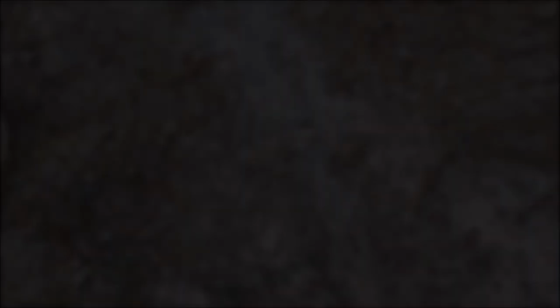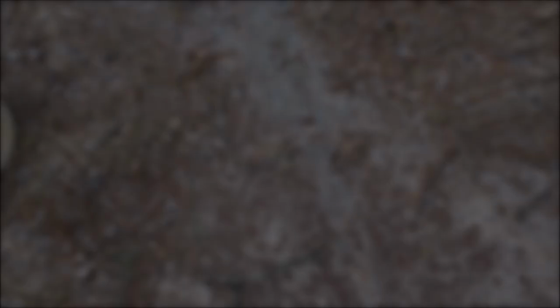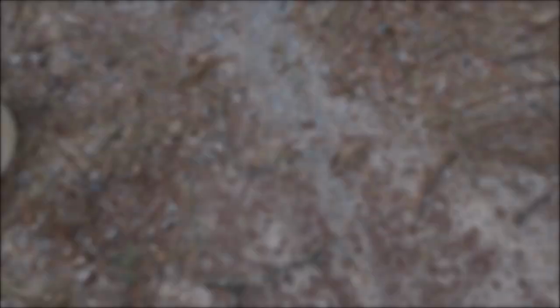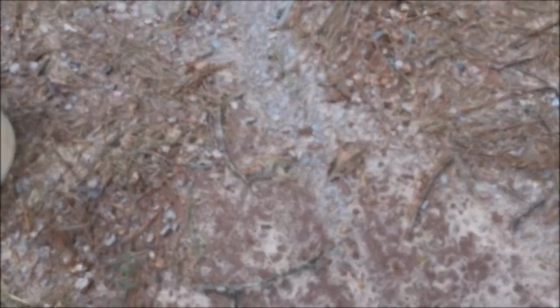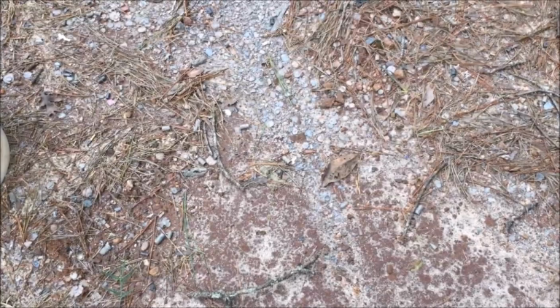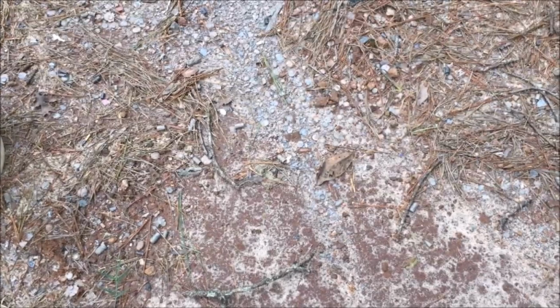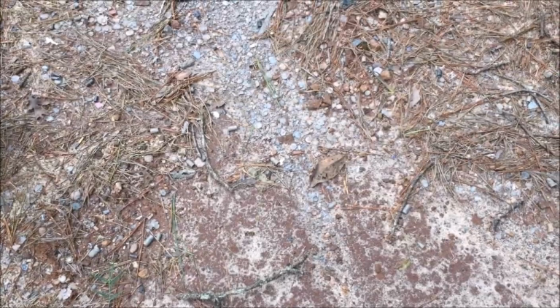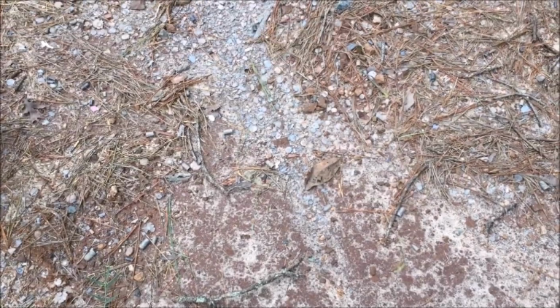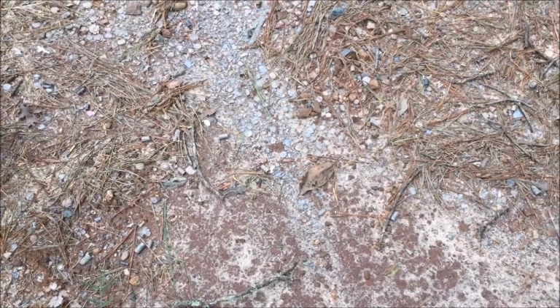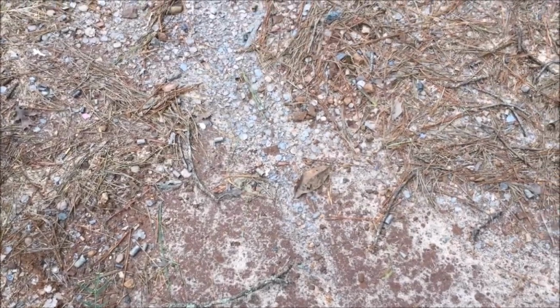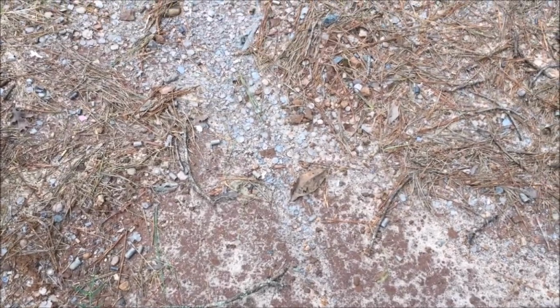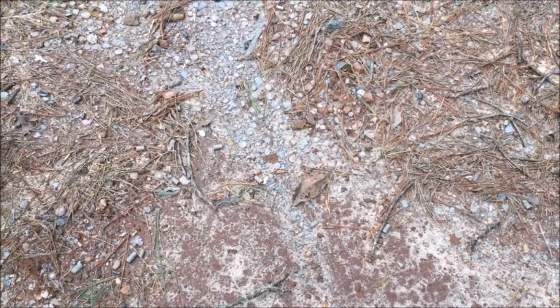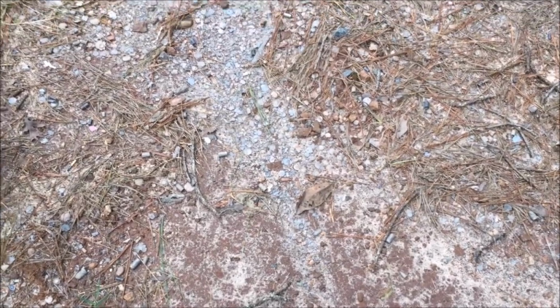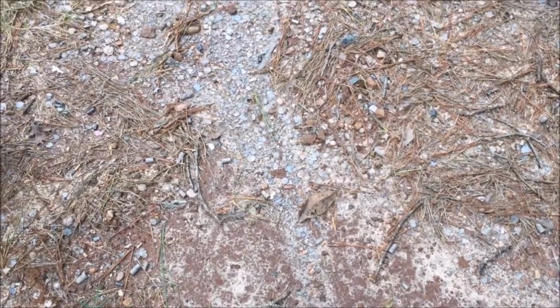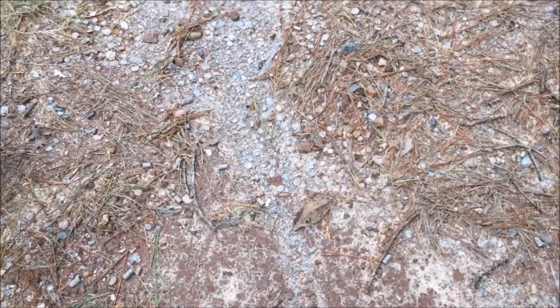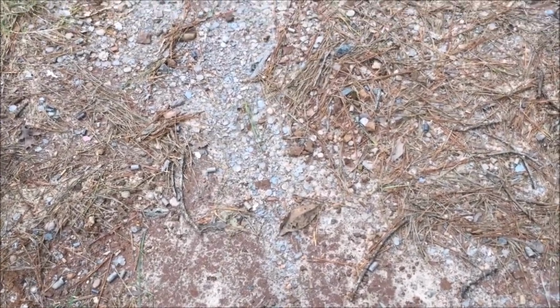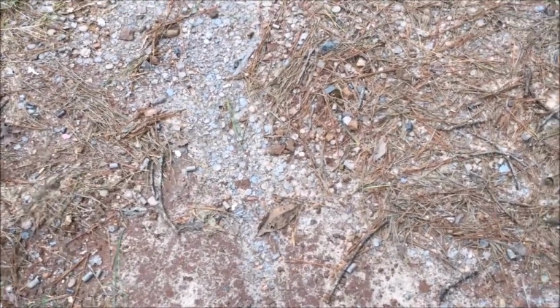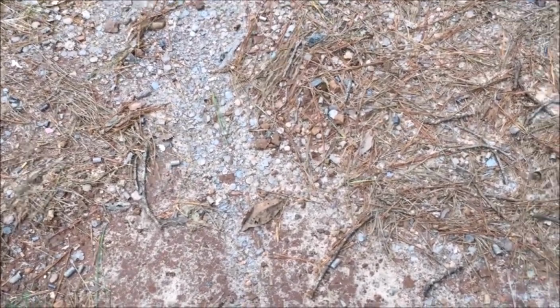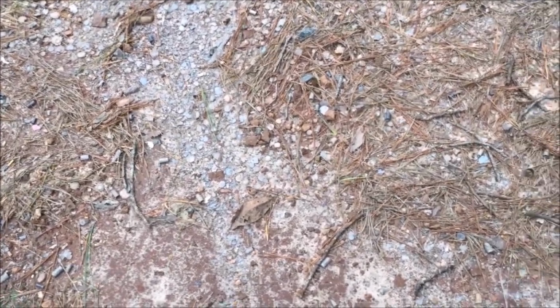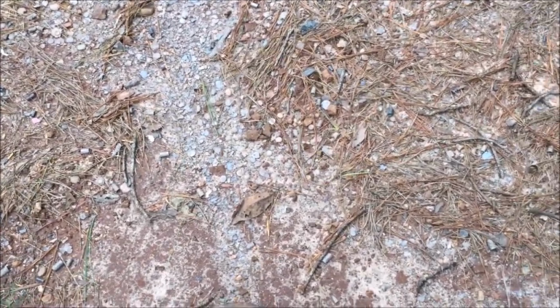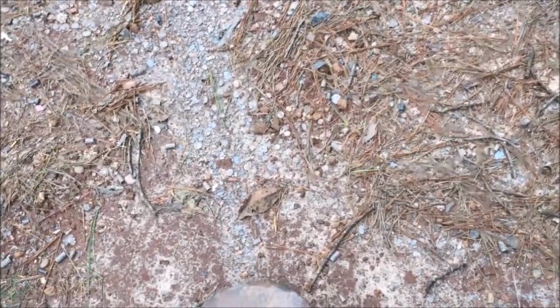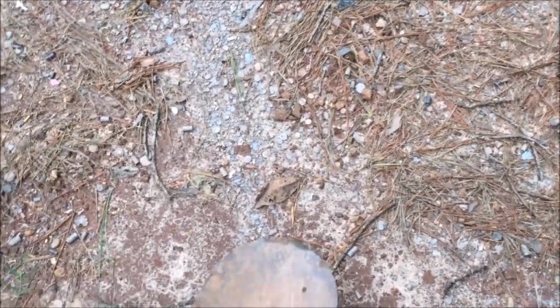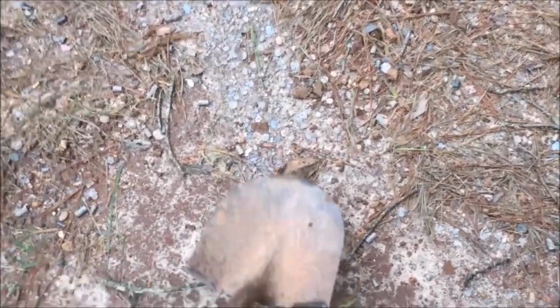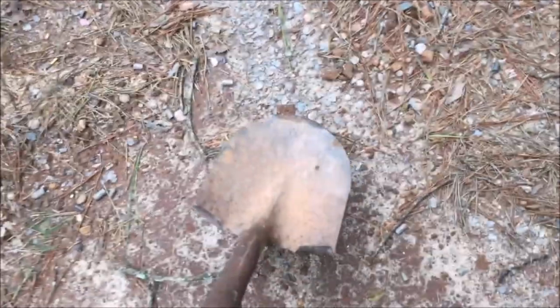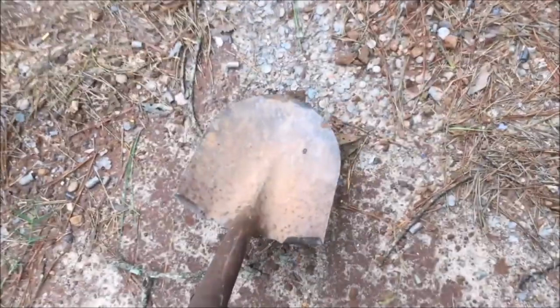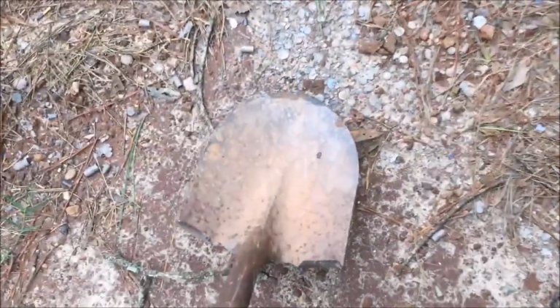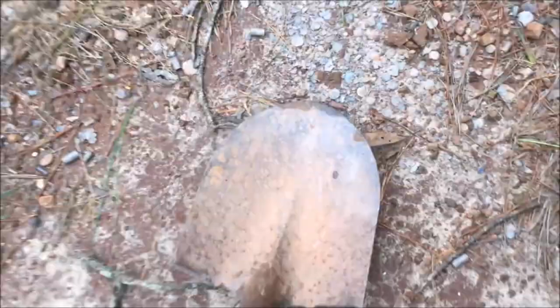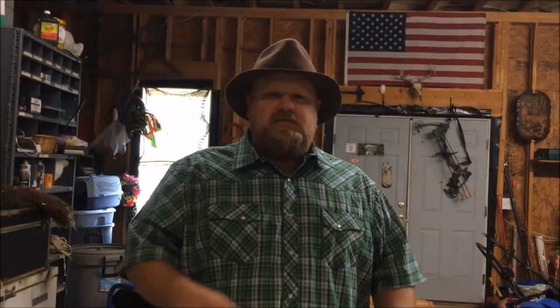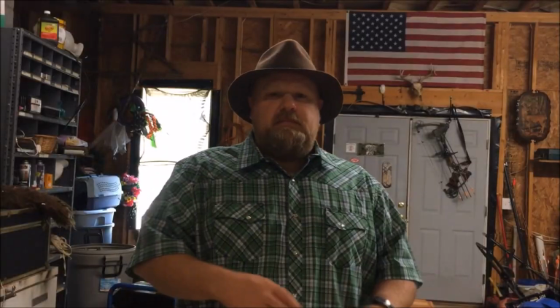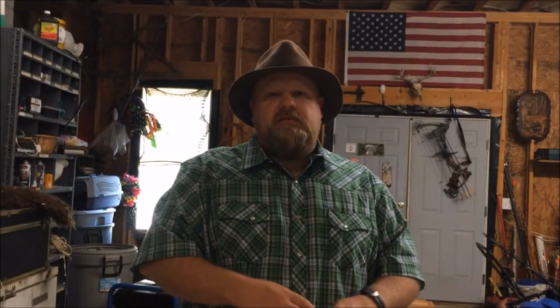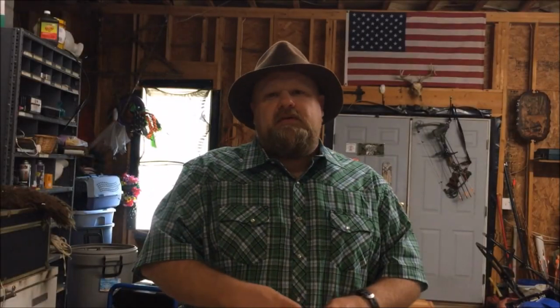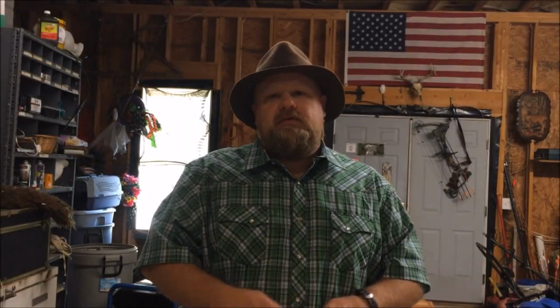Well, the wash of the hurricane has brought to light a glorious treasure. What's up, YouTube?